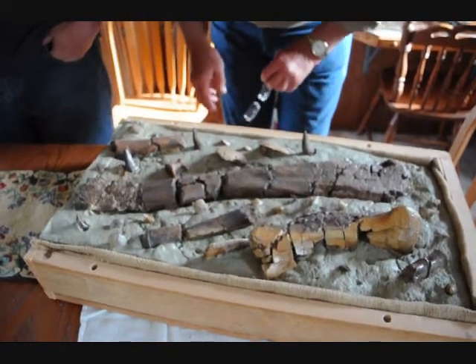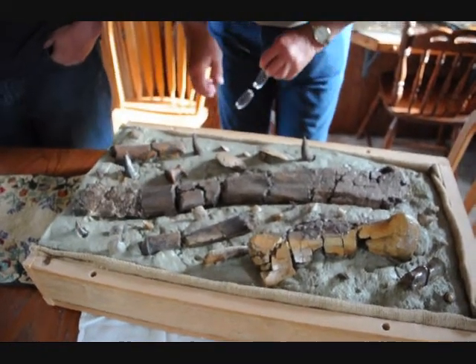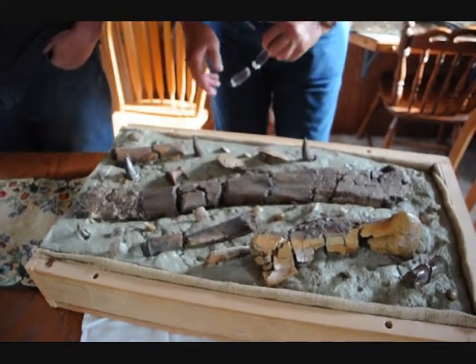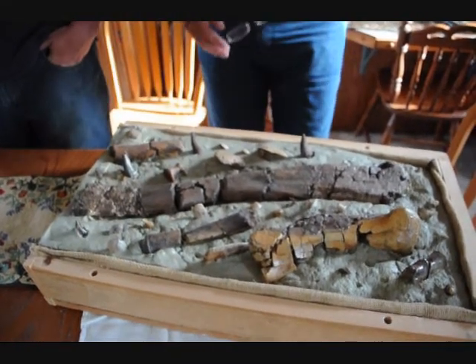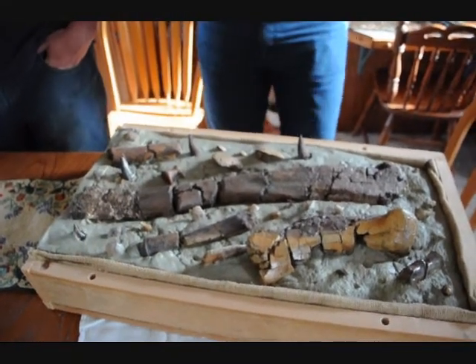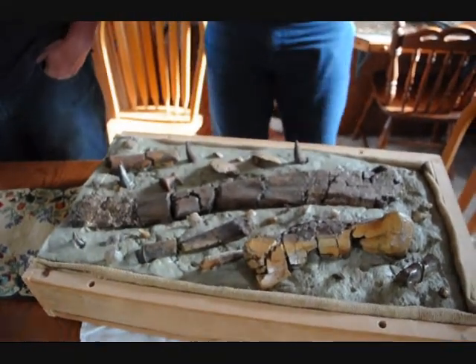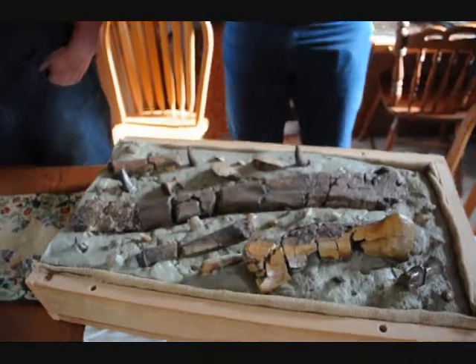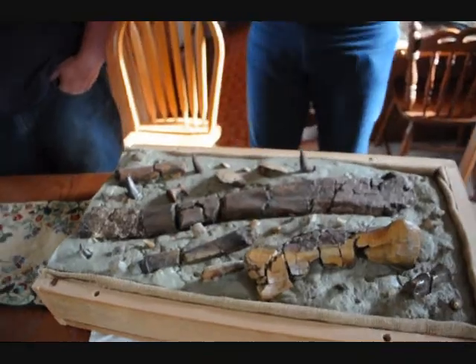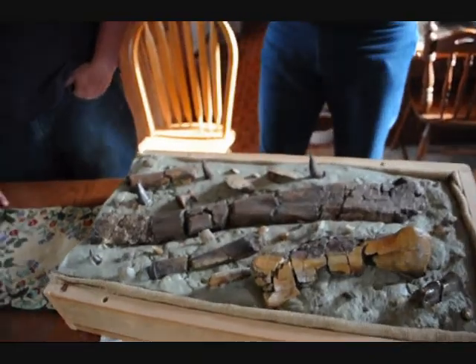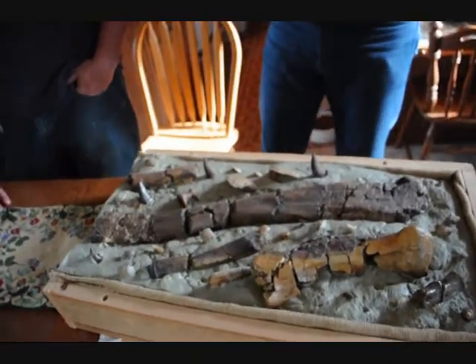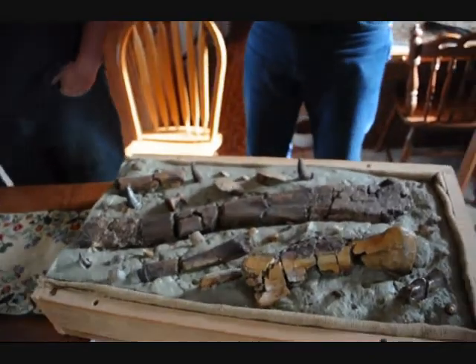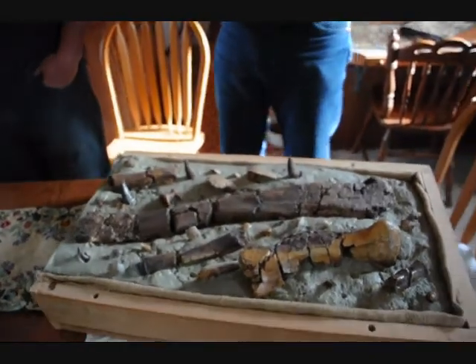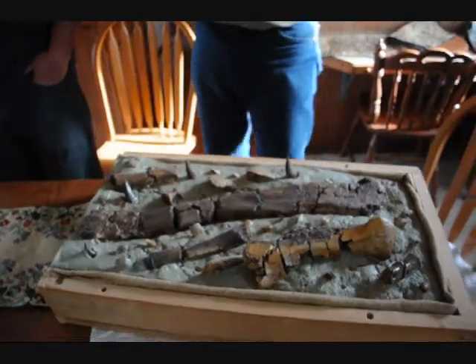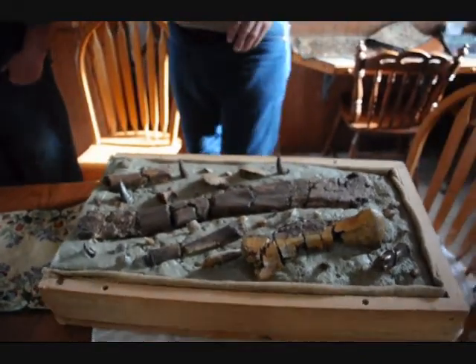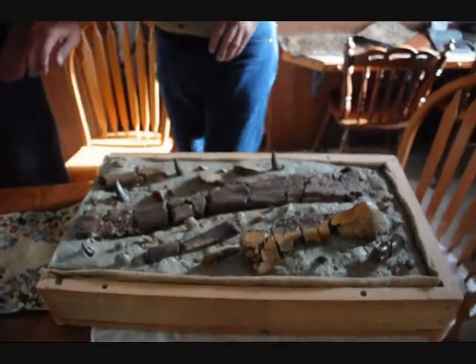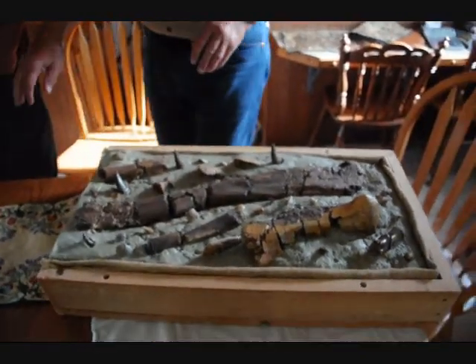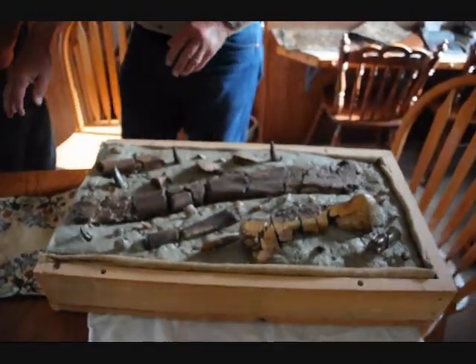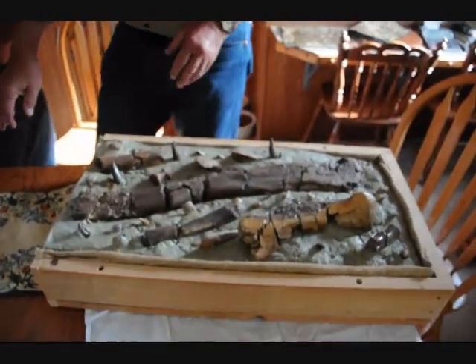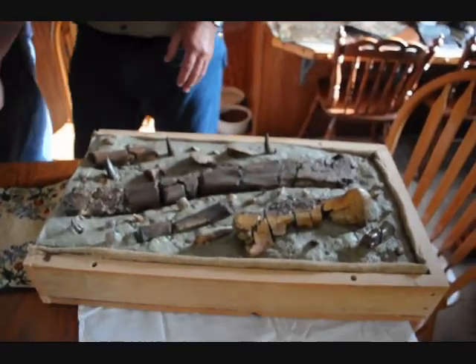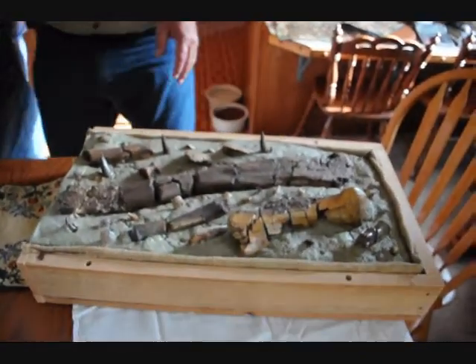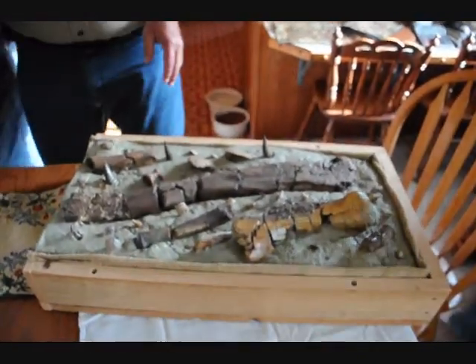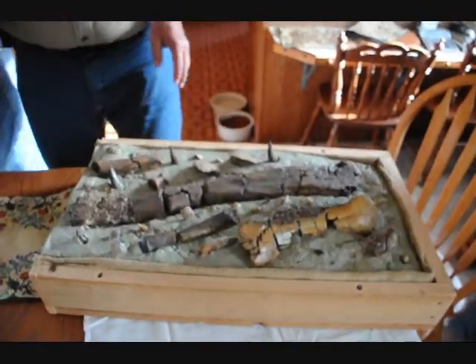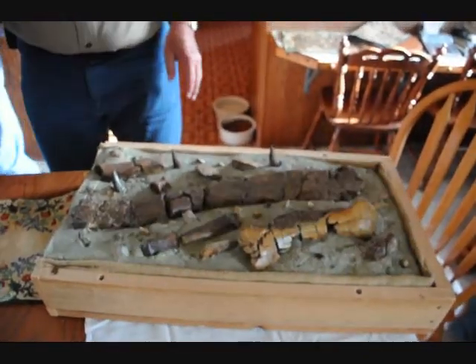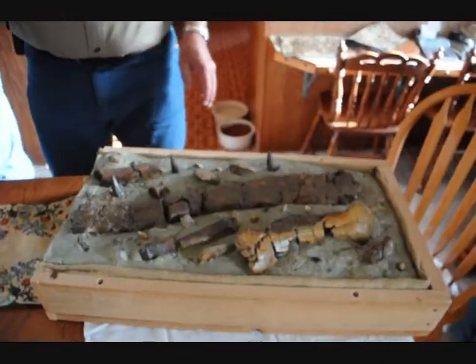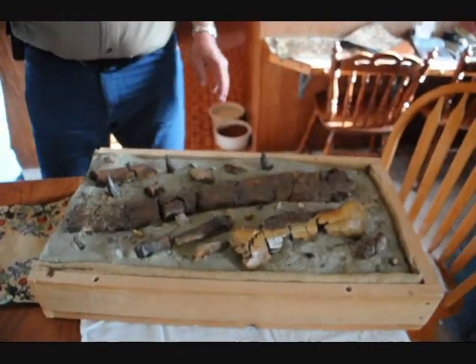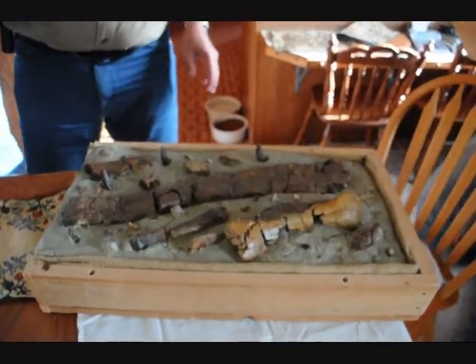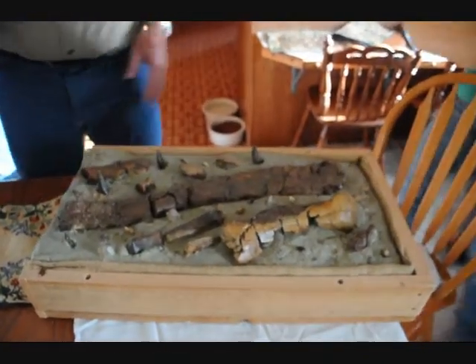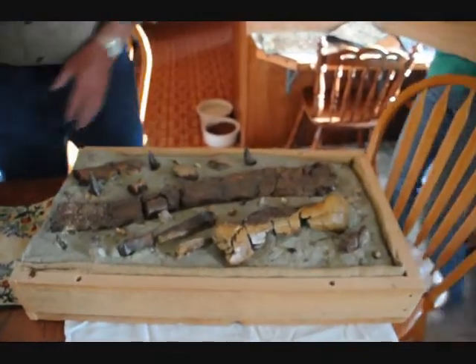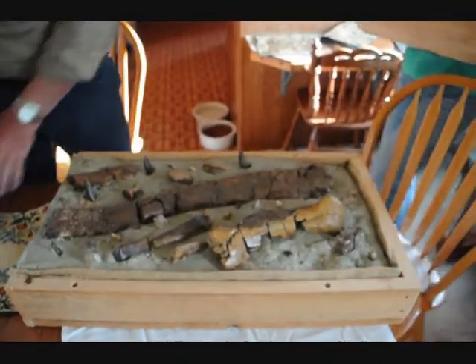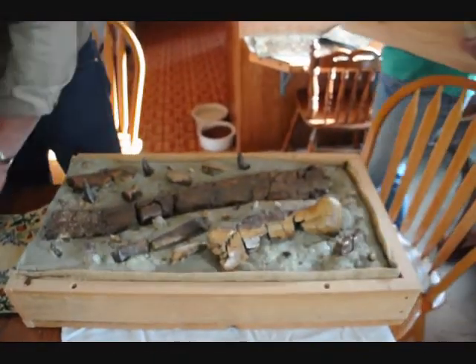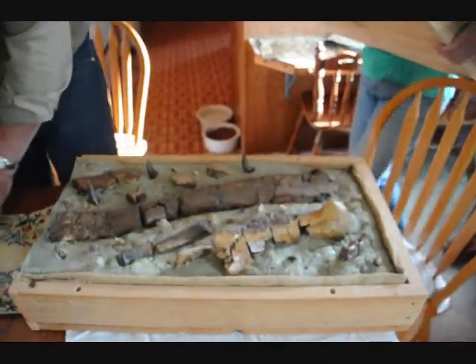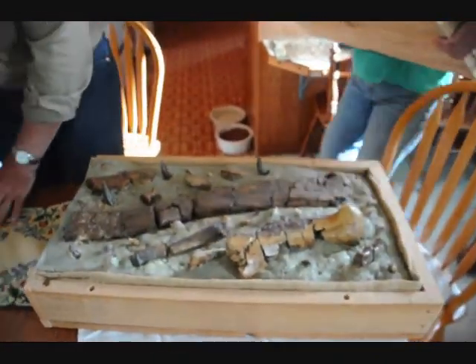It's nice to see this stuff because when you go out into the field, it gives you a clue what you're looking for — what you're willing to look for.